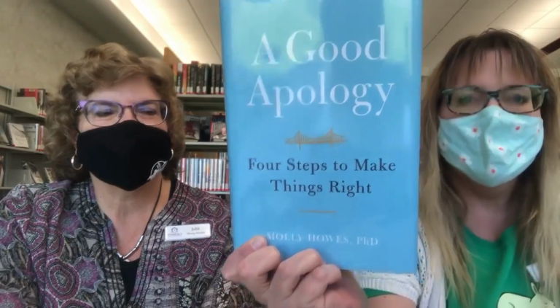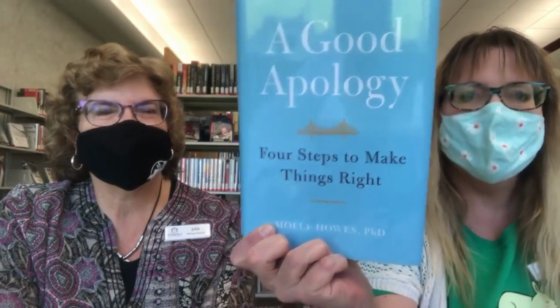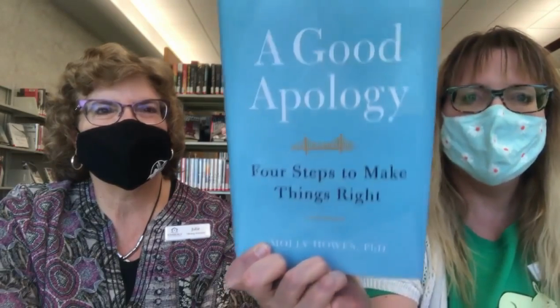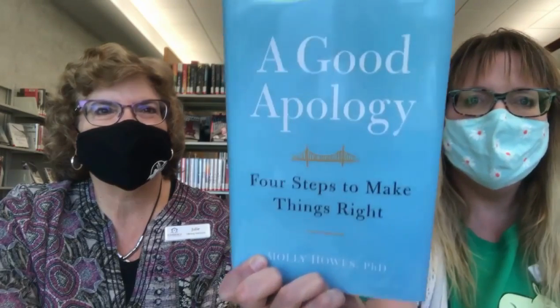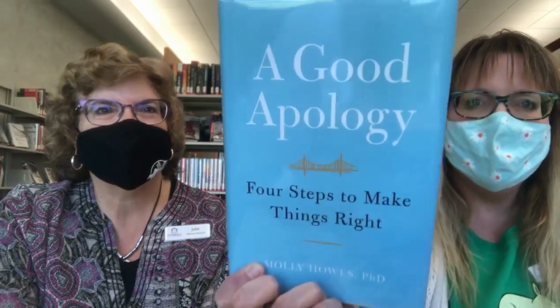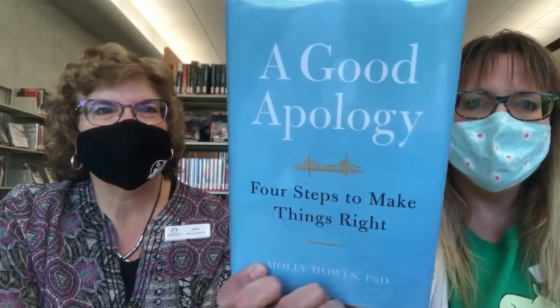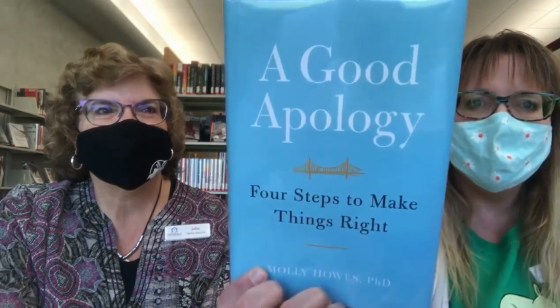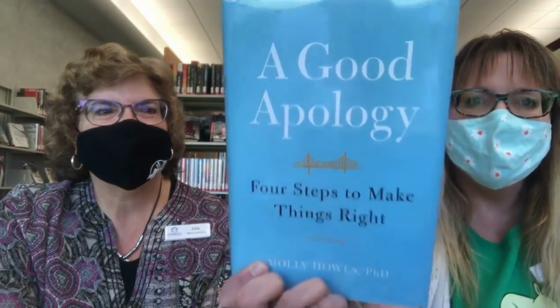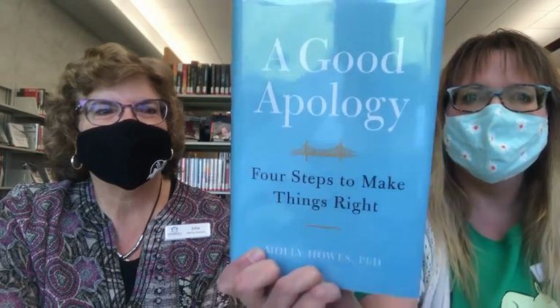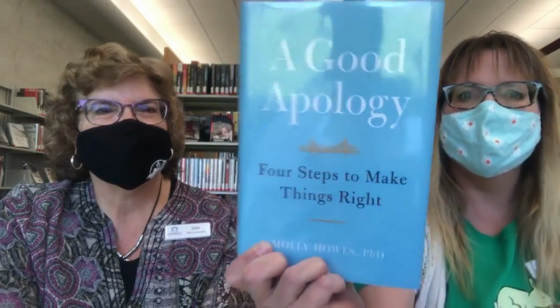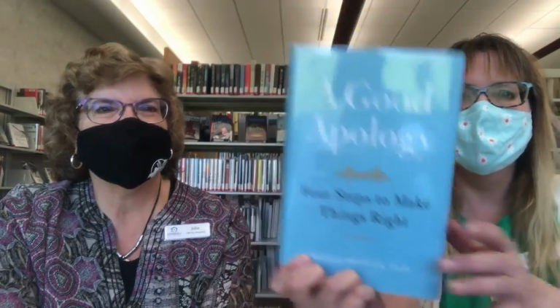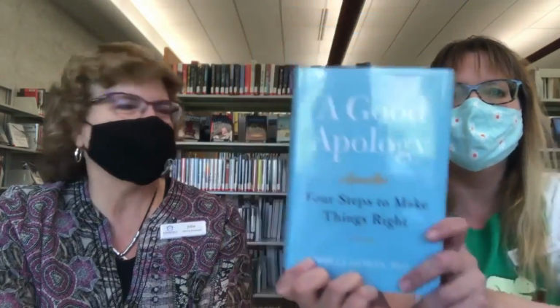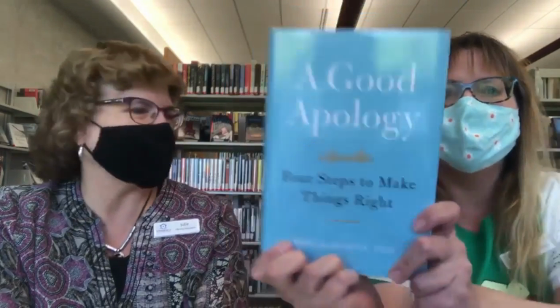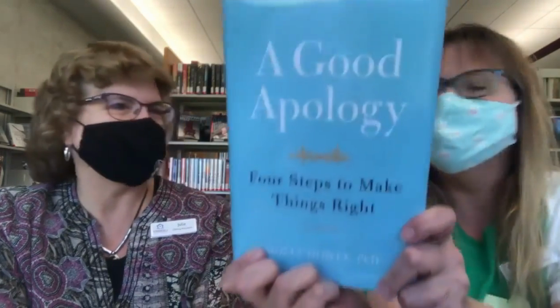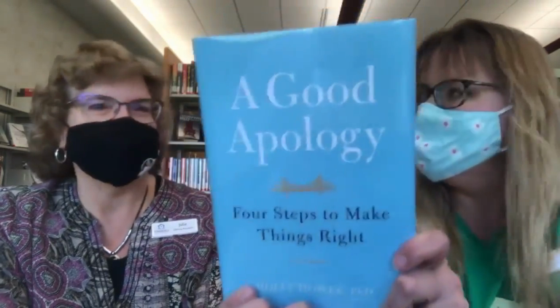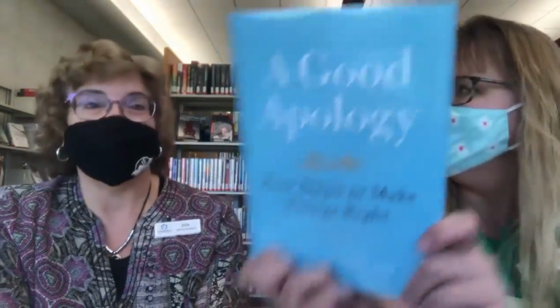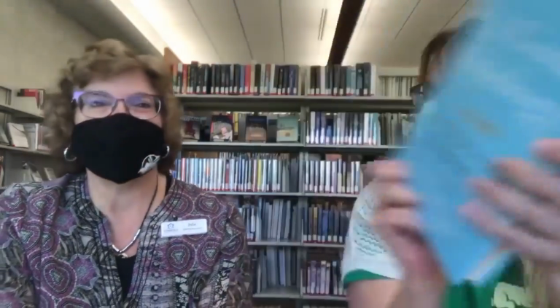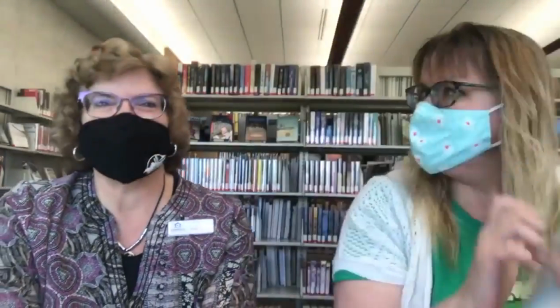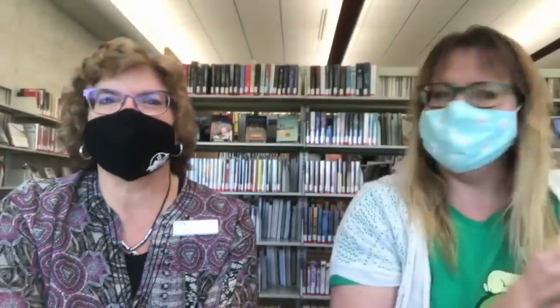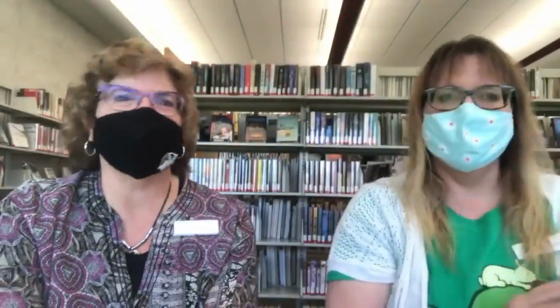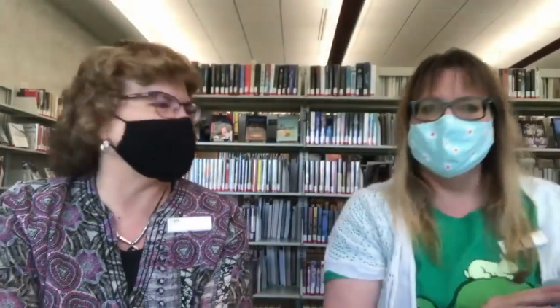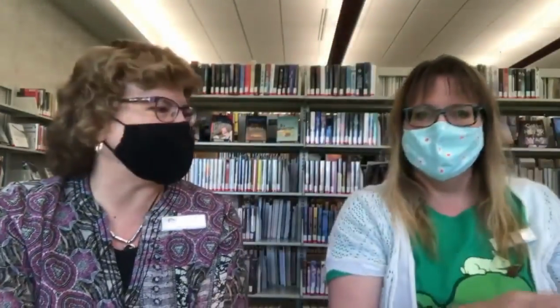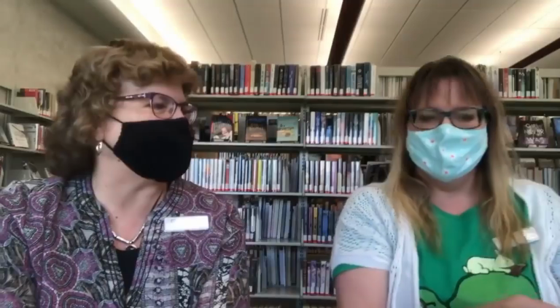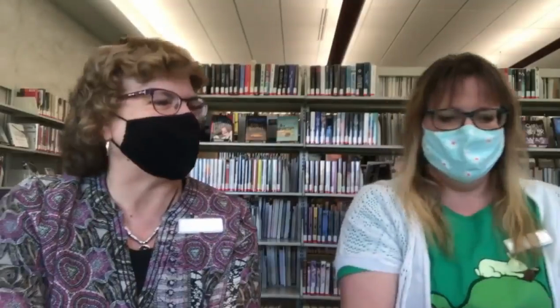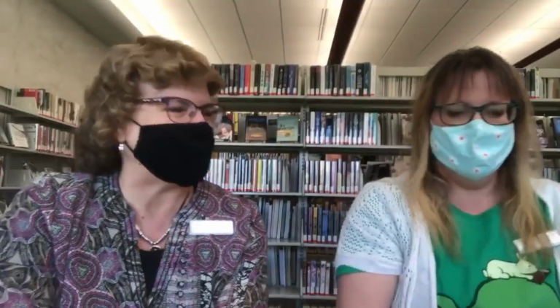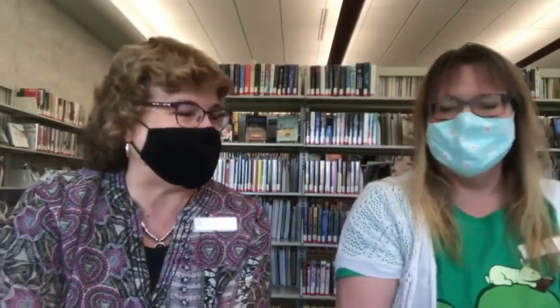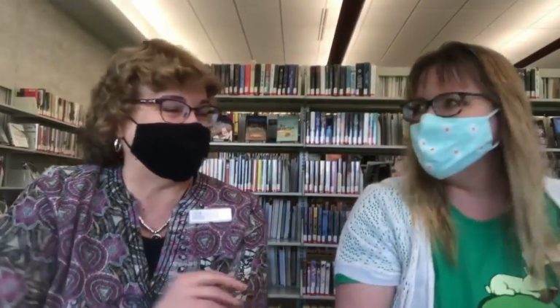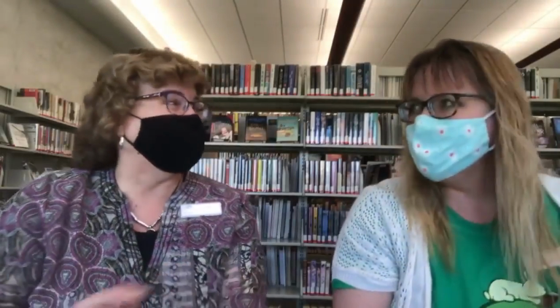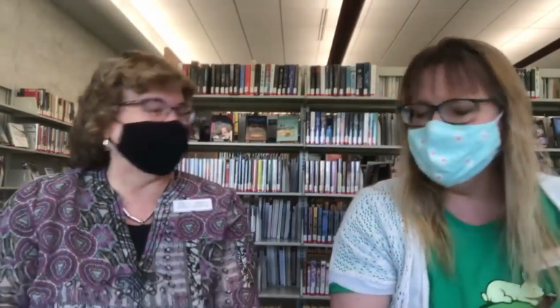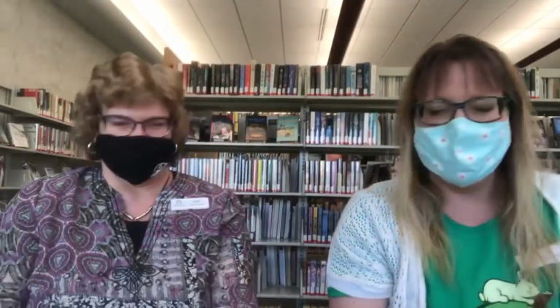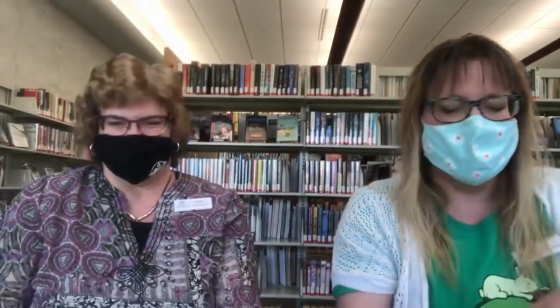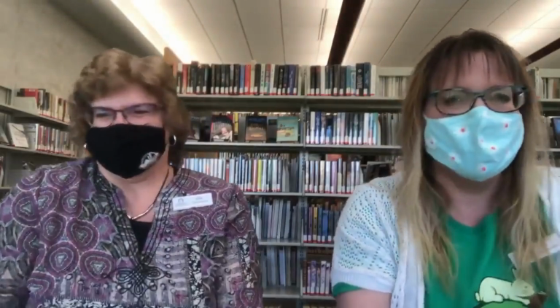A Good Apology — that sounds like a valuable book. It should be required reading, maybe. I'm going to make my husband read it, I think.